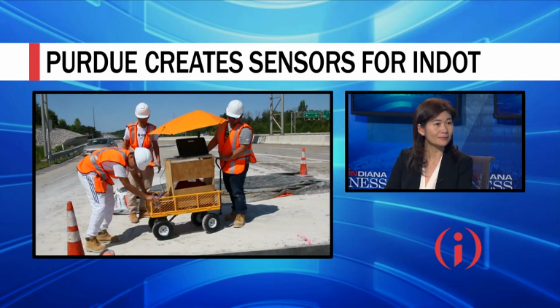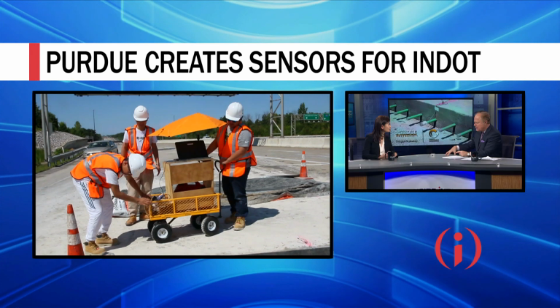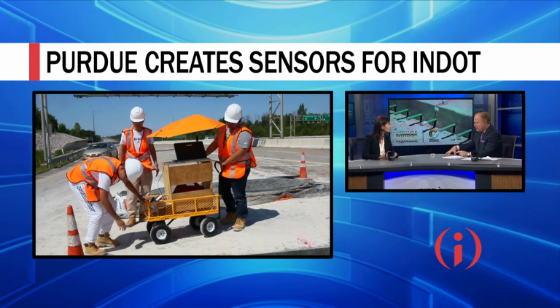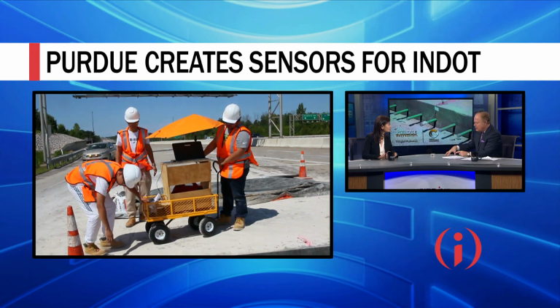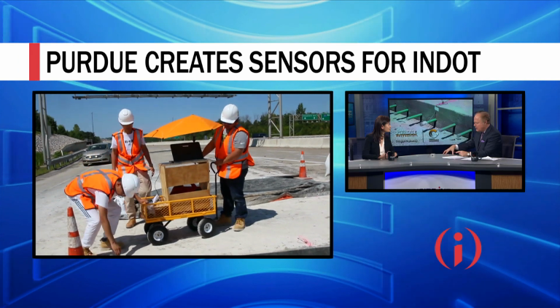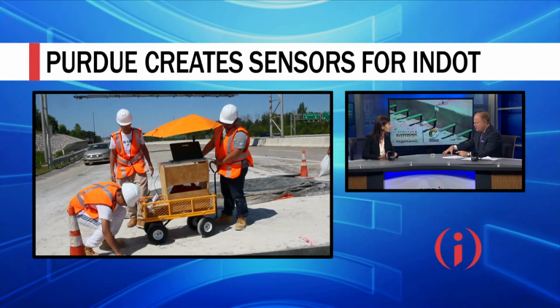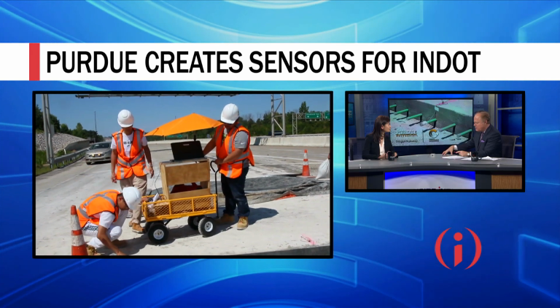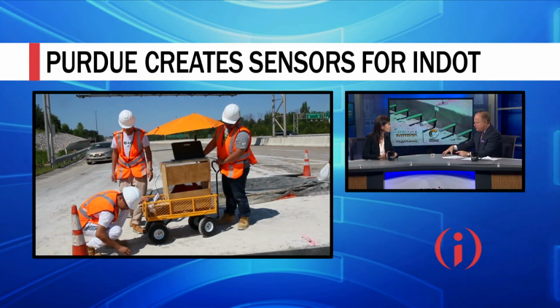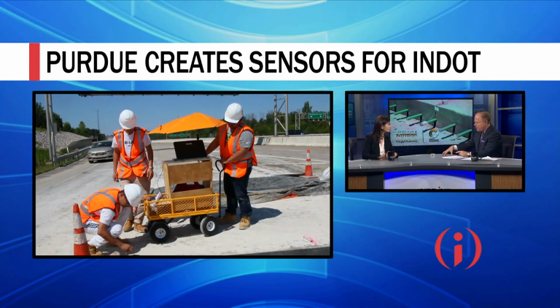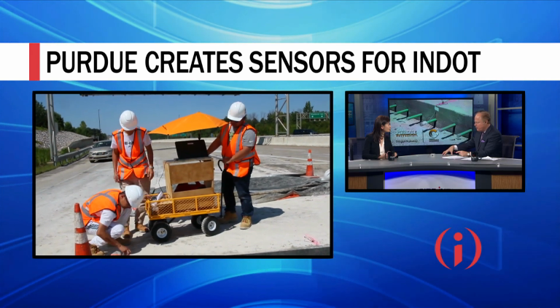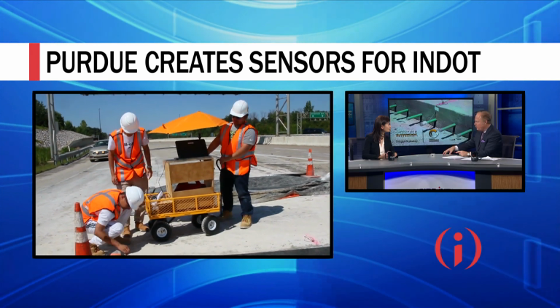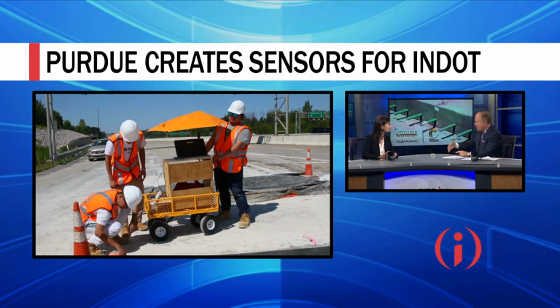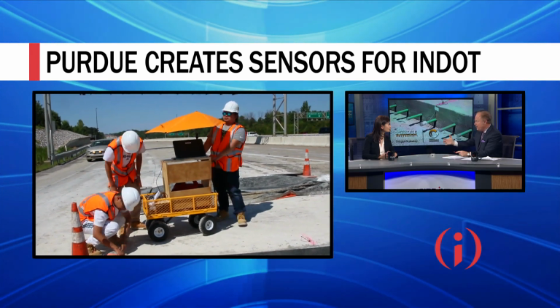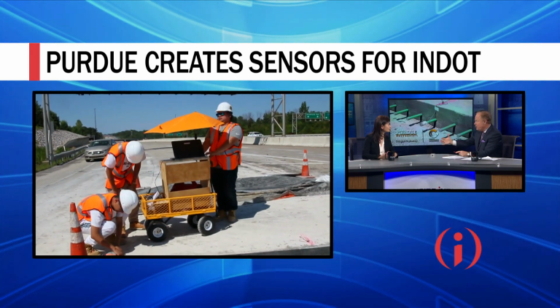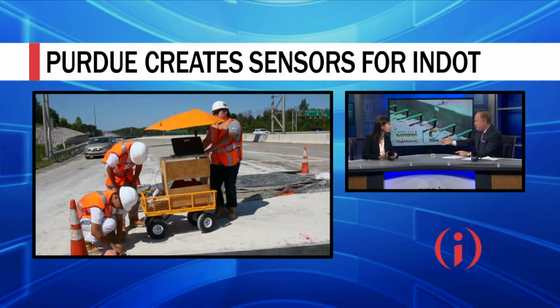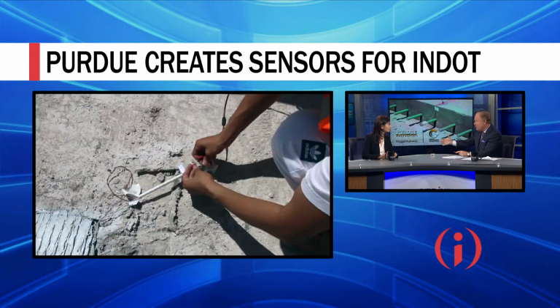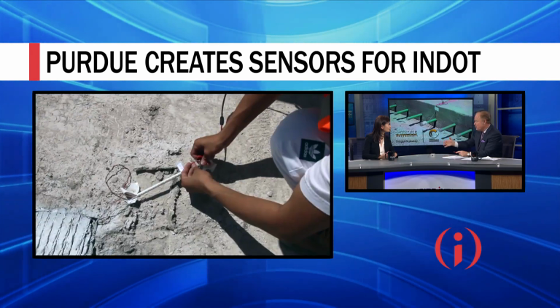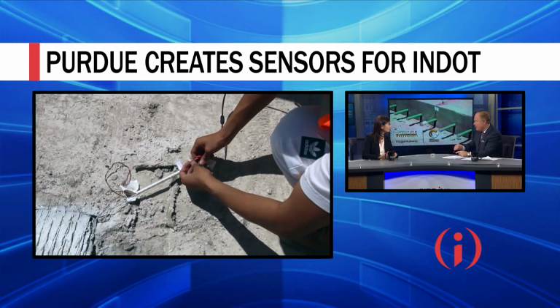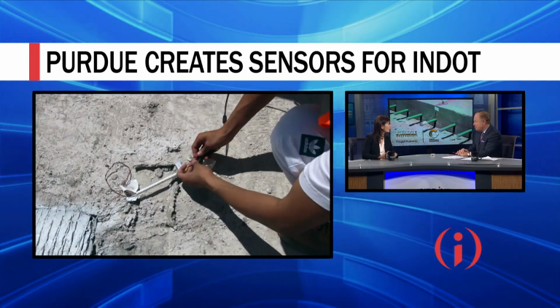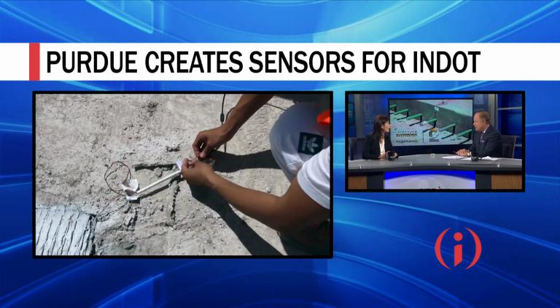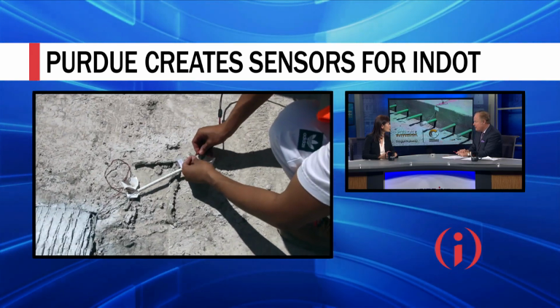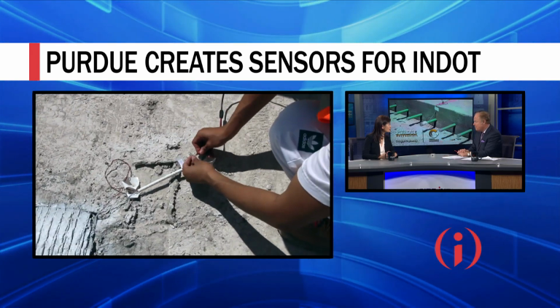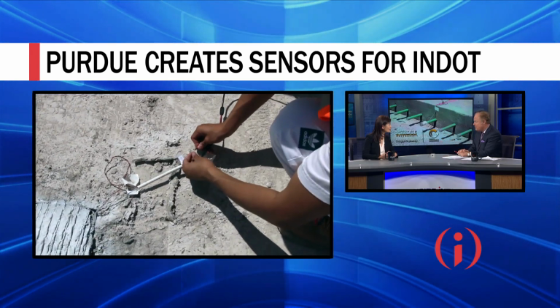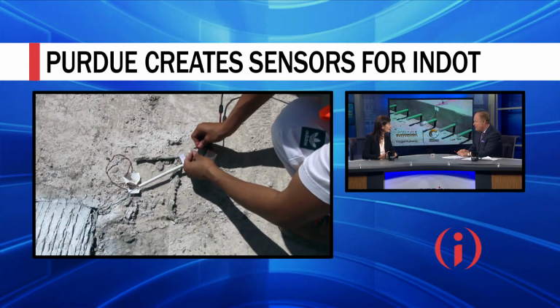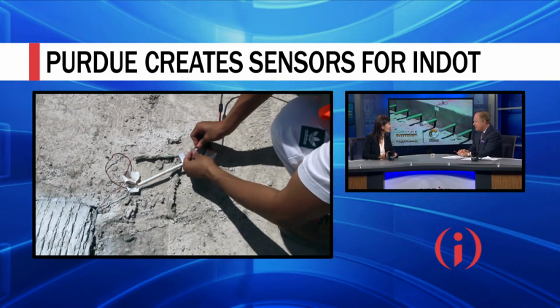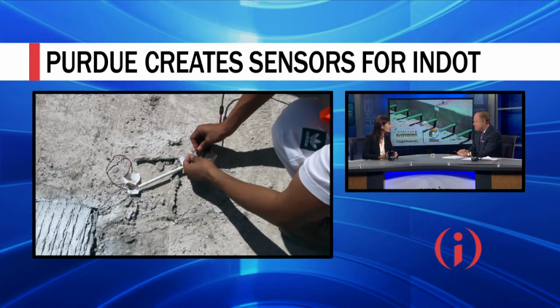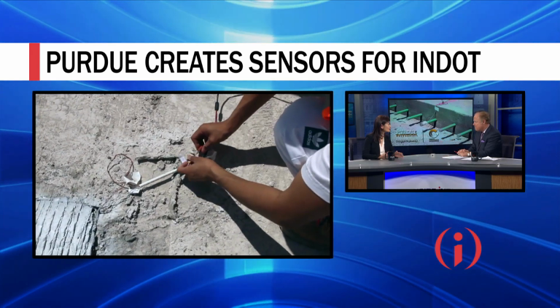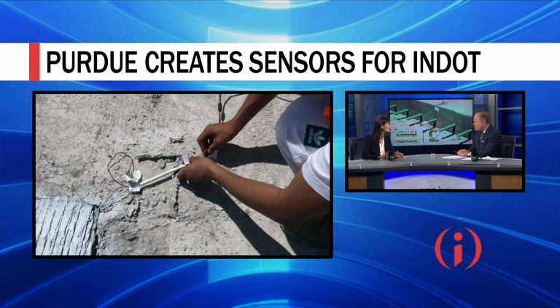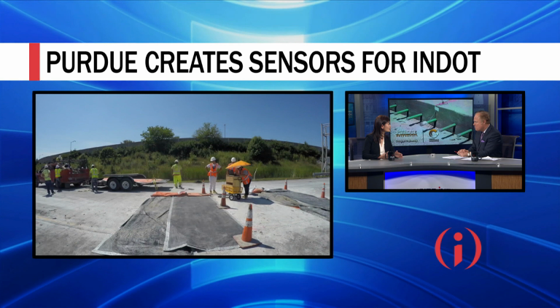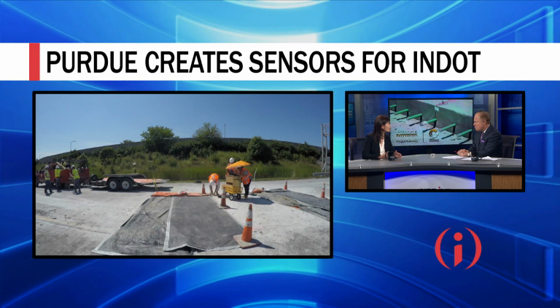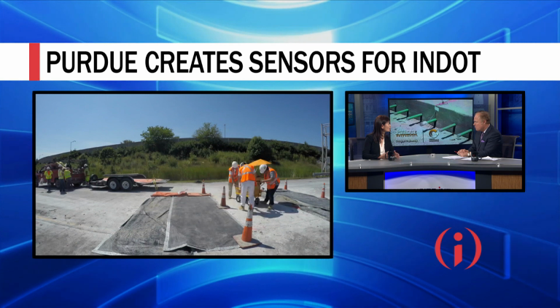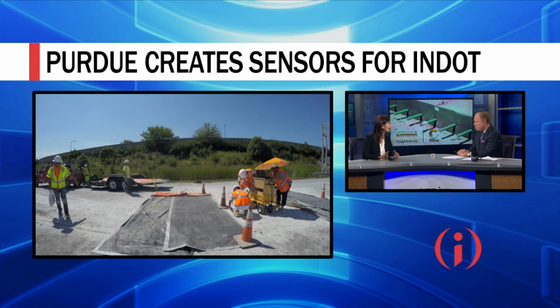So this technology, this innovation from Purdue, could indeed go nationwide. Oh, absolutely, and it's on the way.